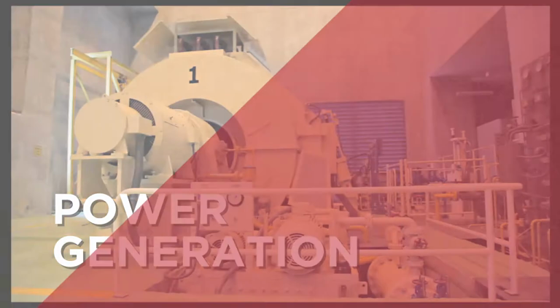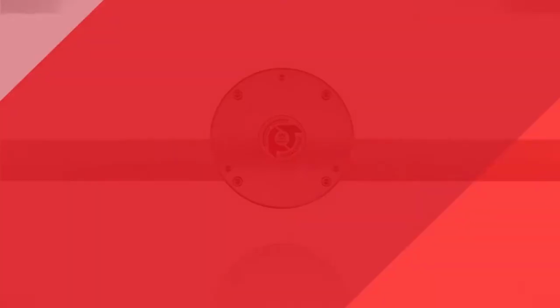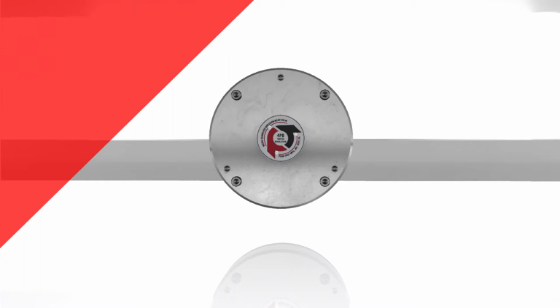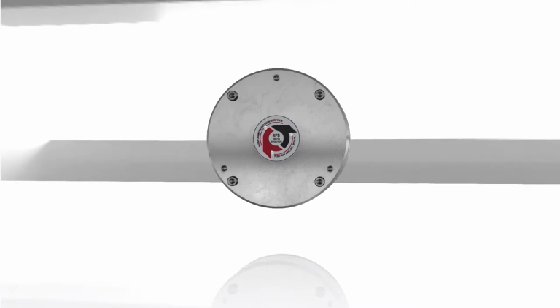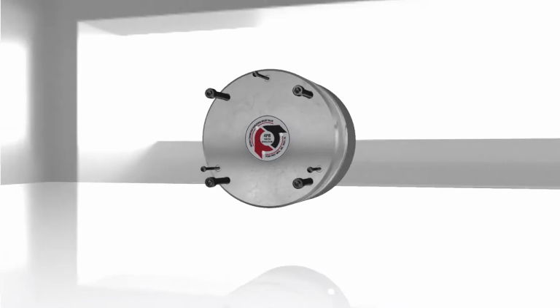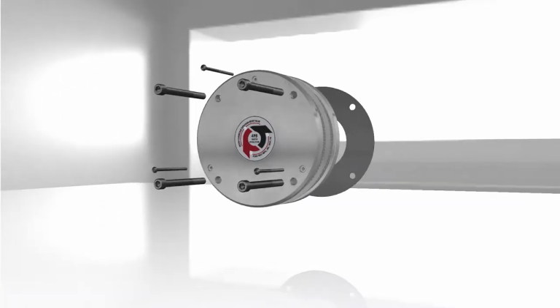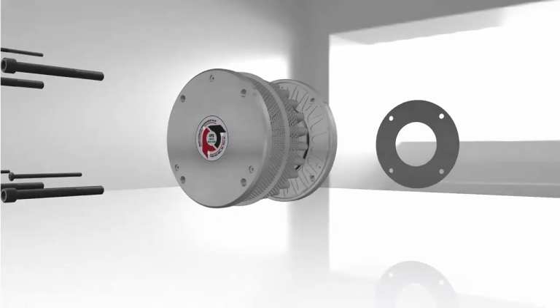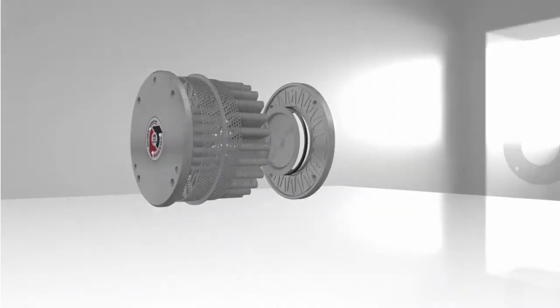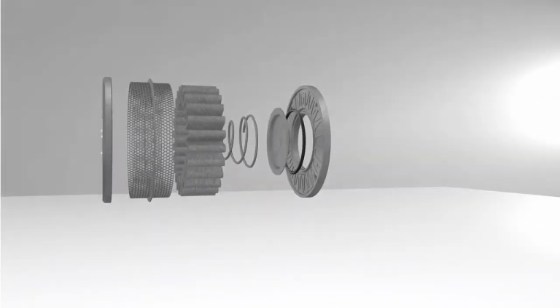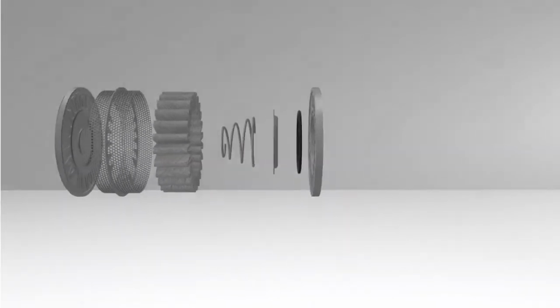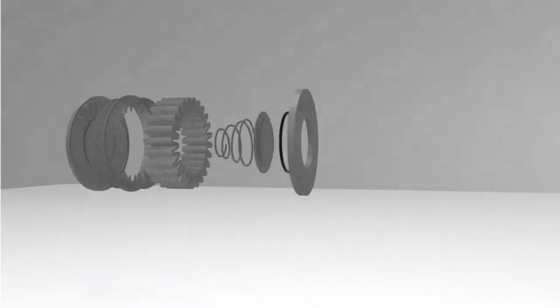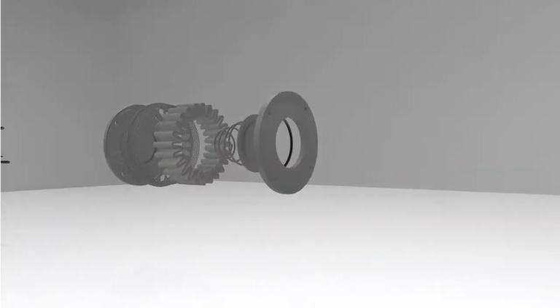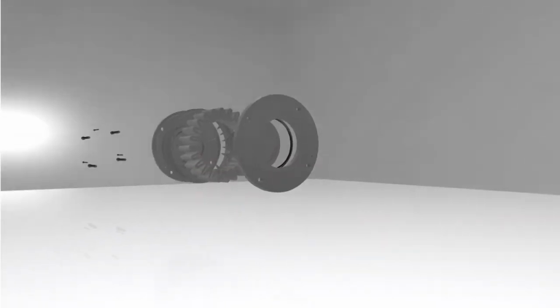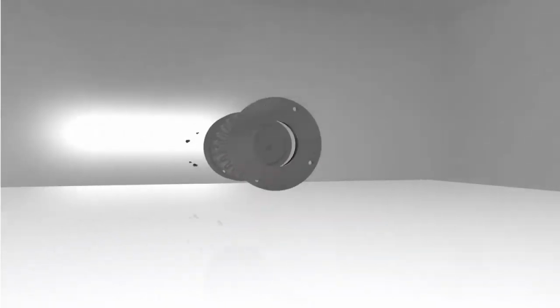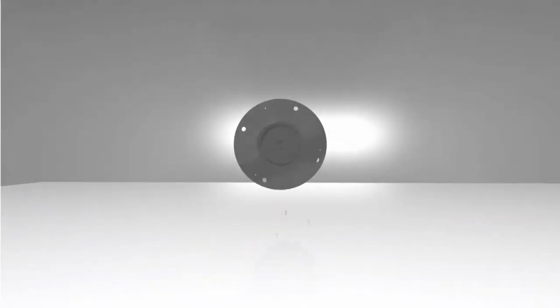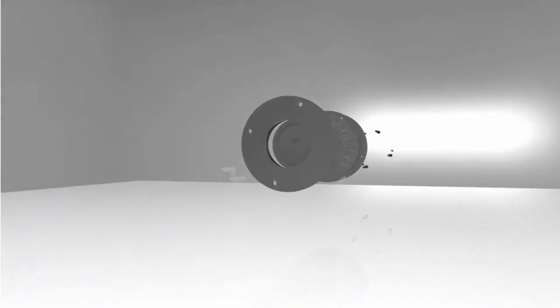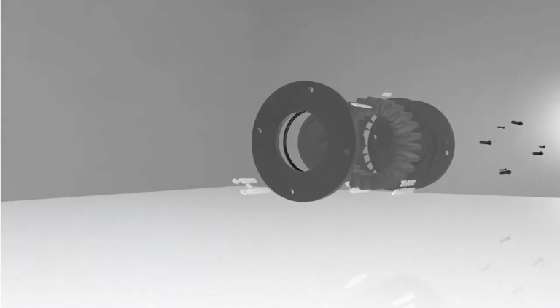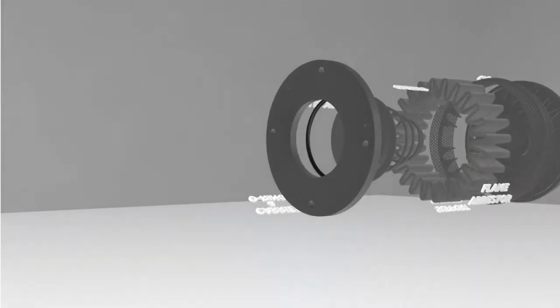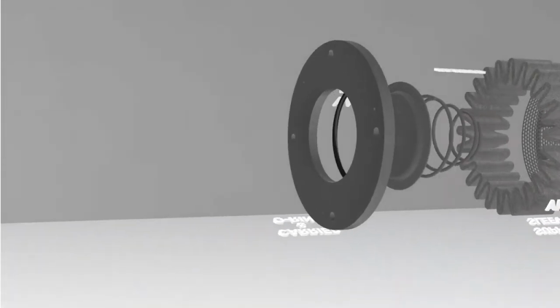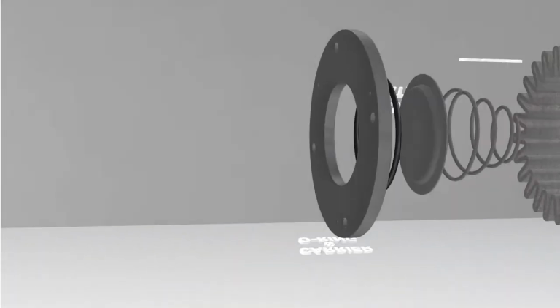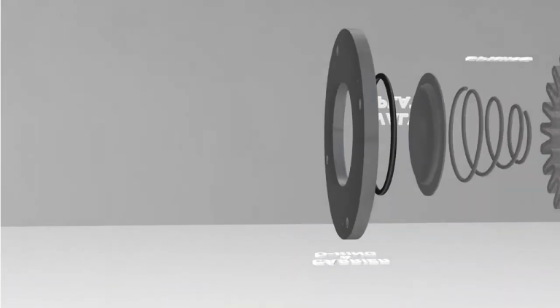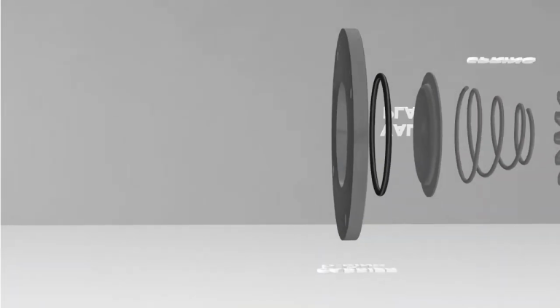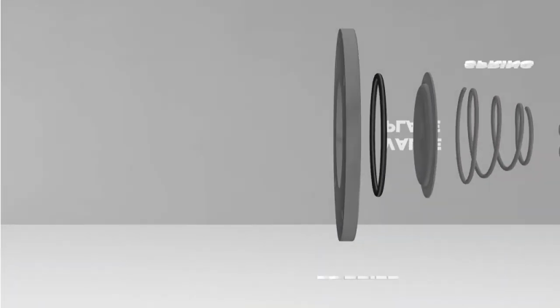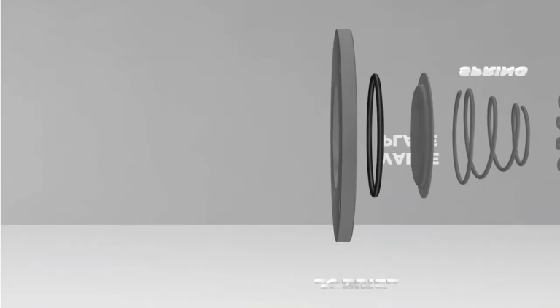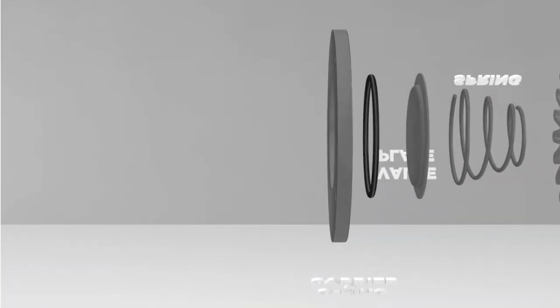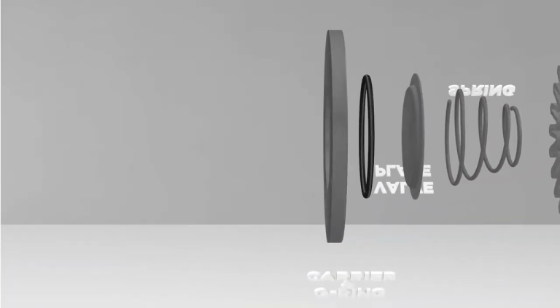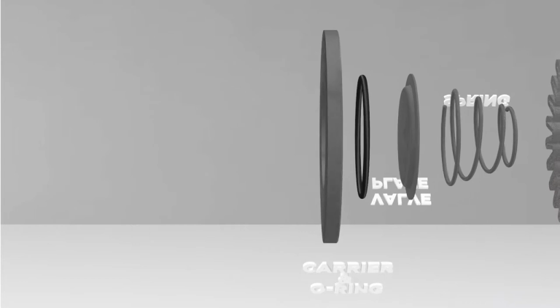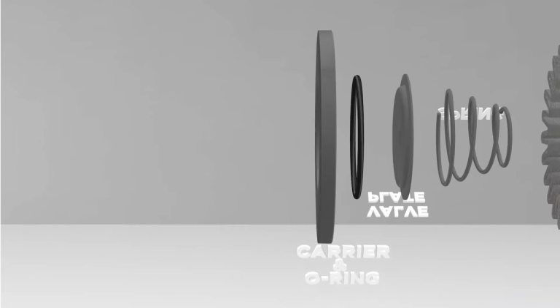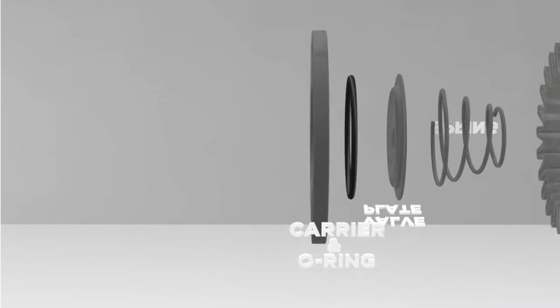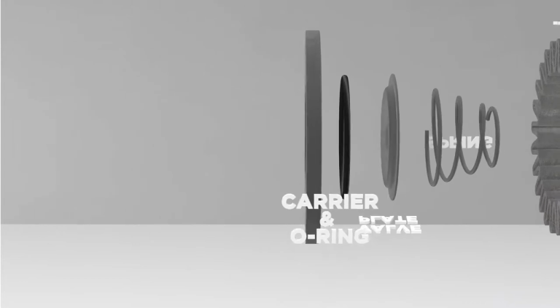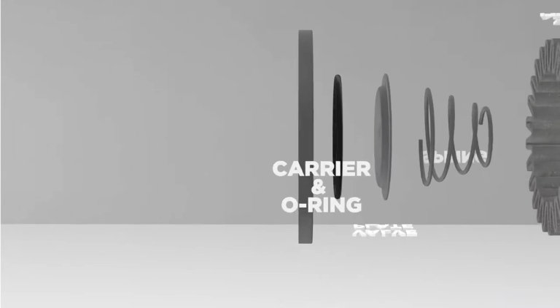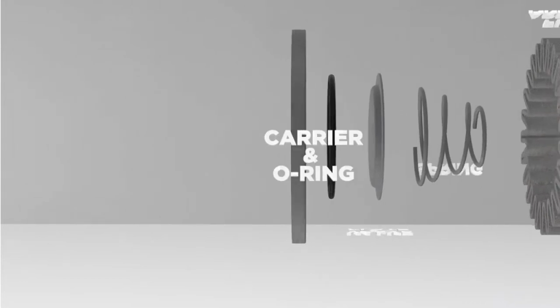The Bicera Revolution valve features a robust new design for improved safety and reliability.